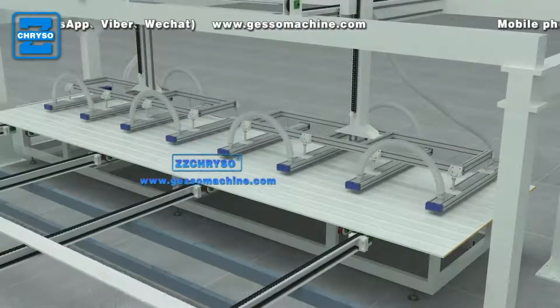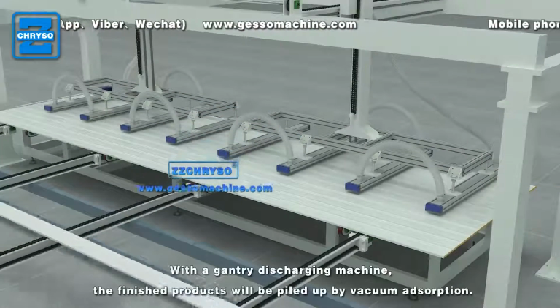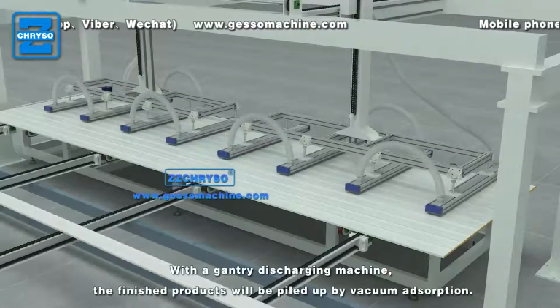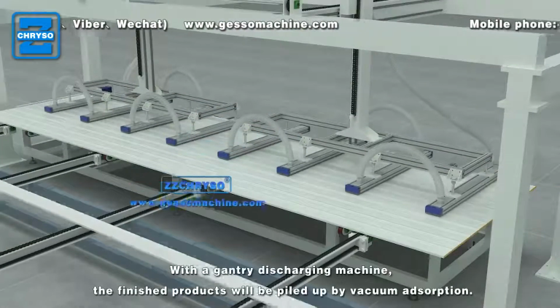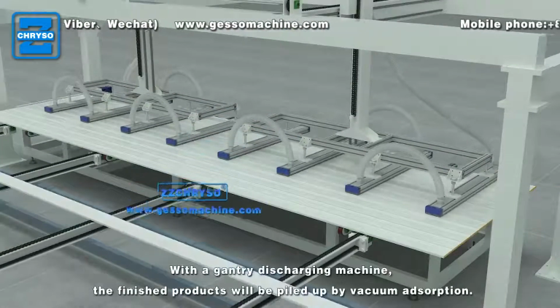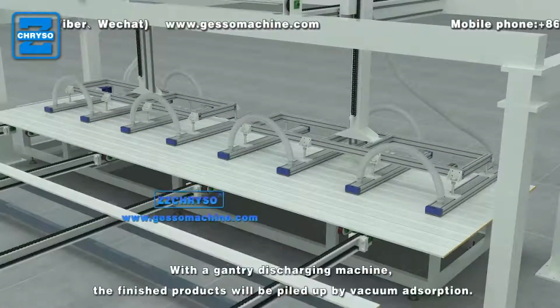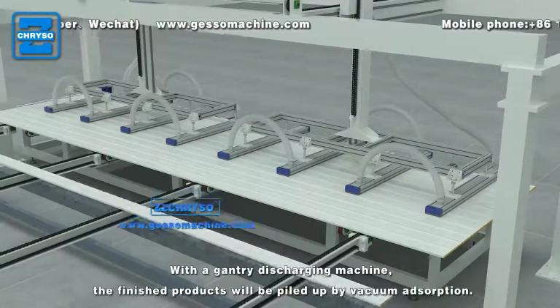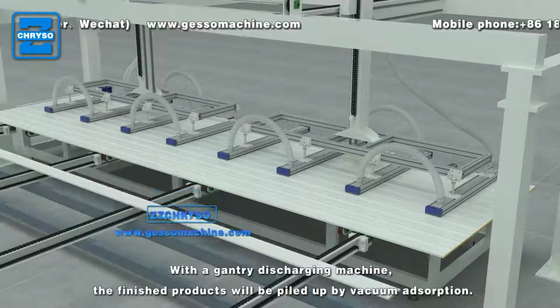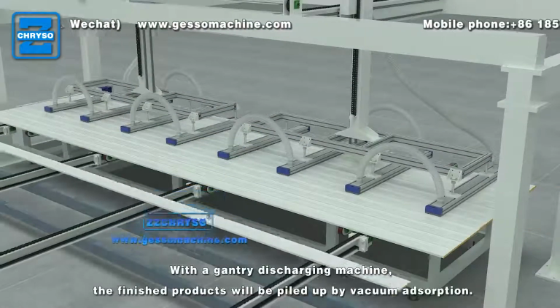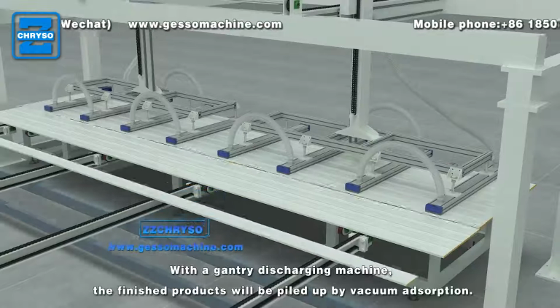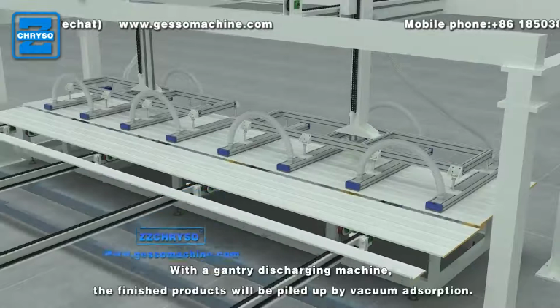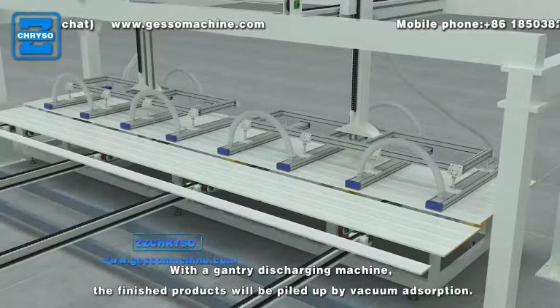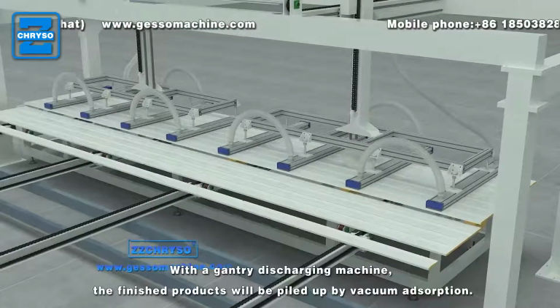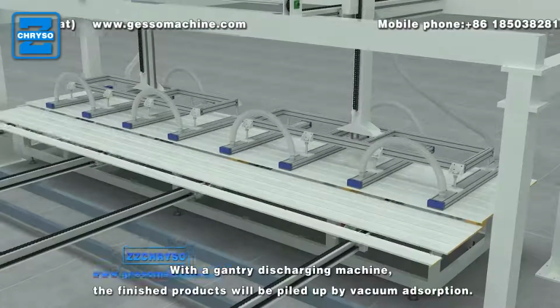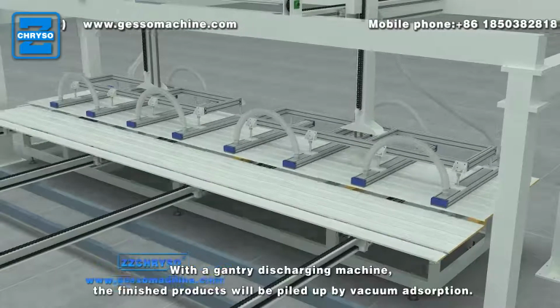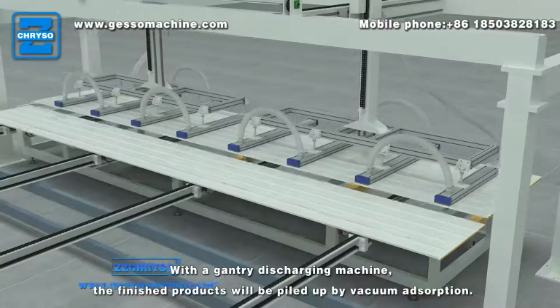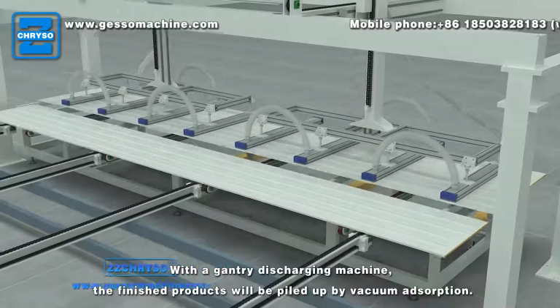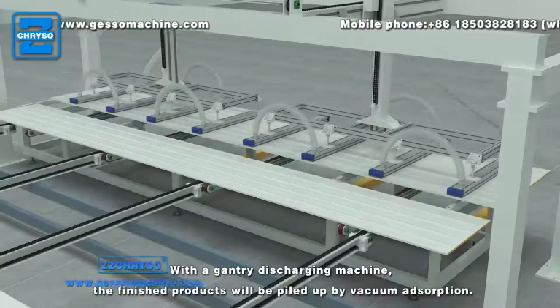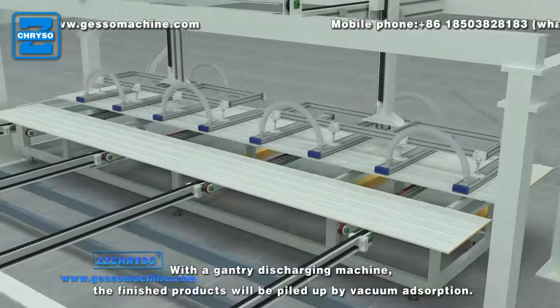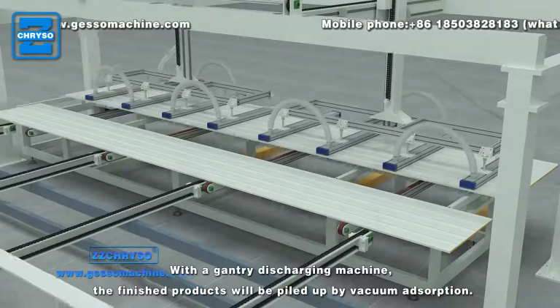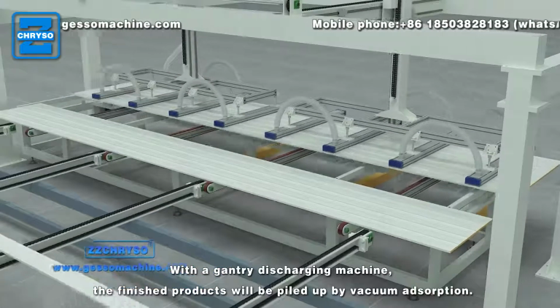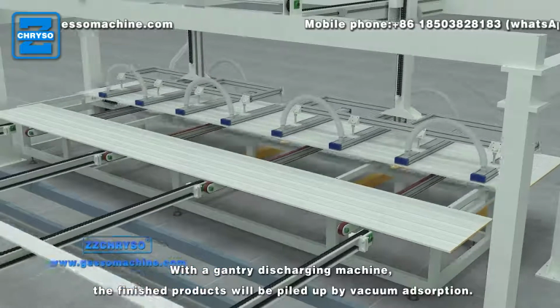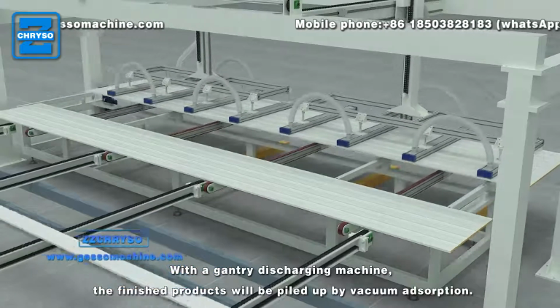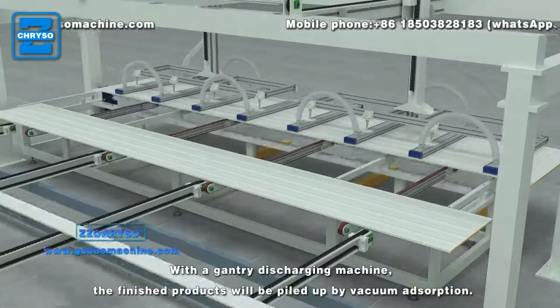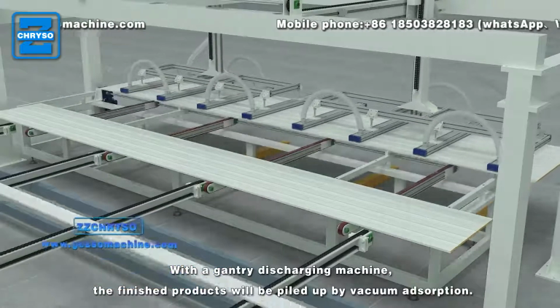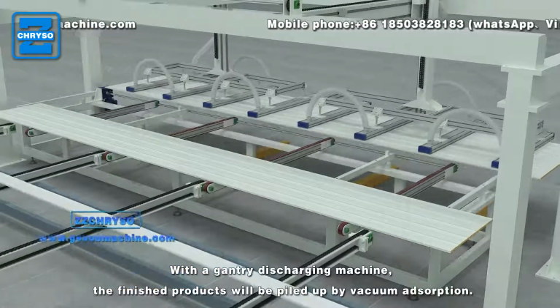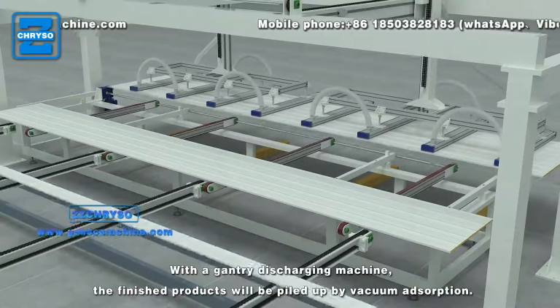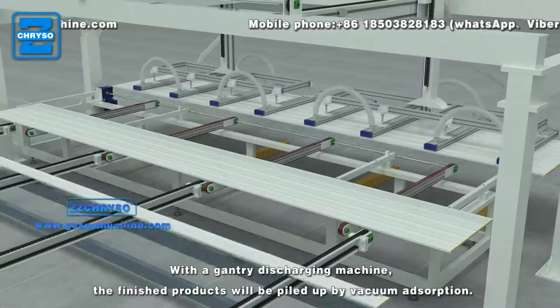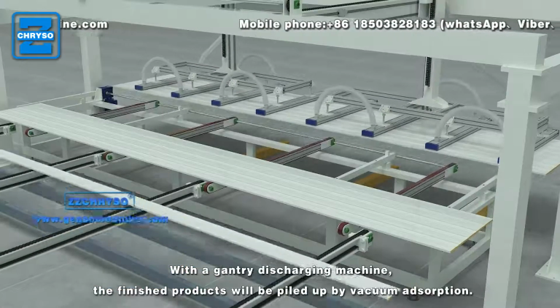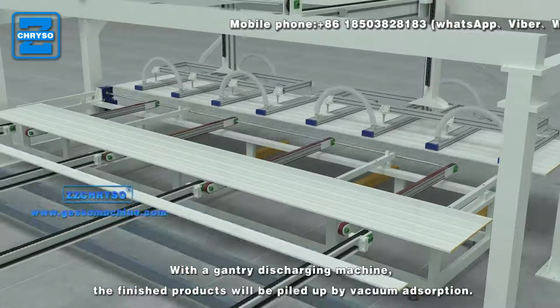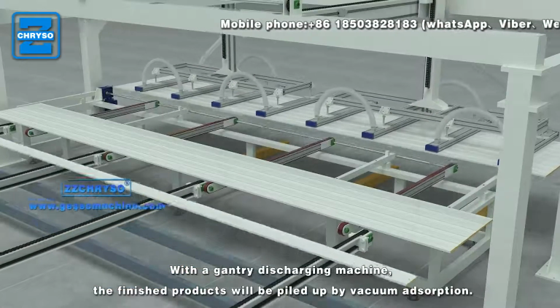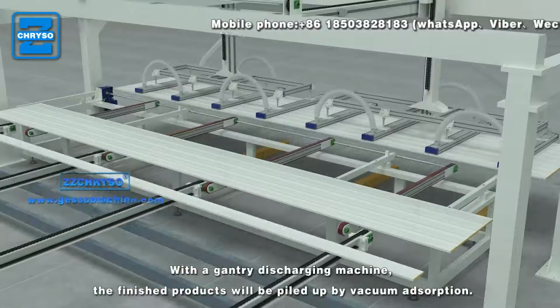With the gantry discharging machine, the finished products will be piled up by vacuum adsorption.